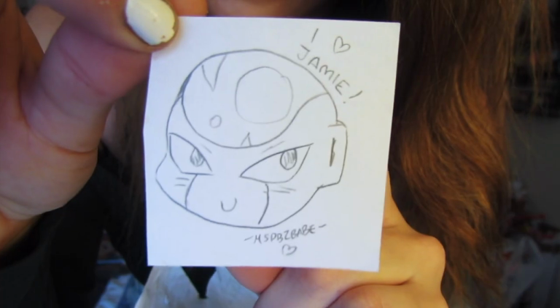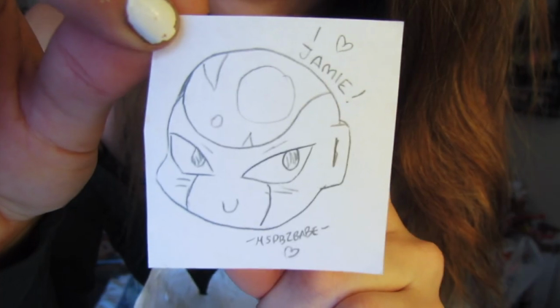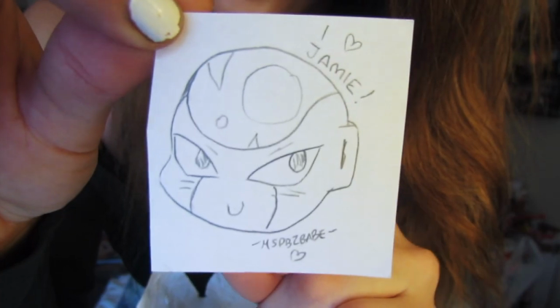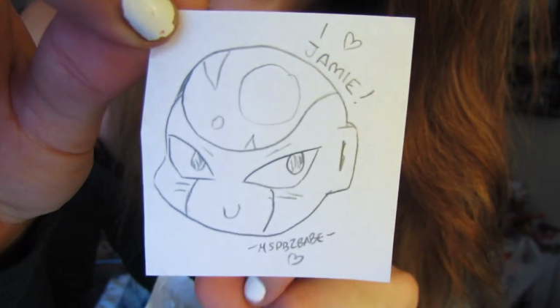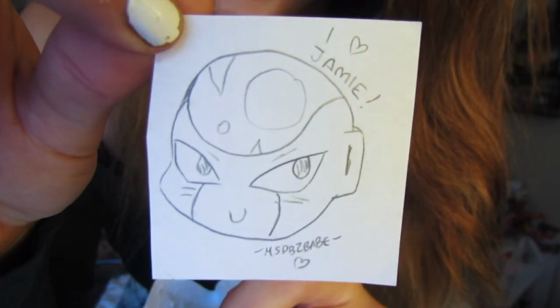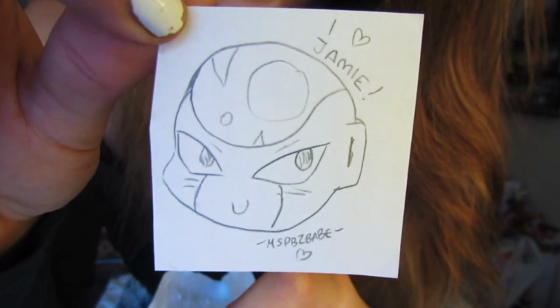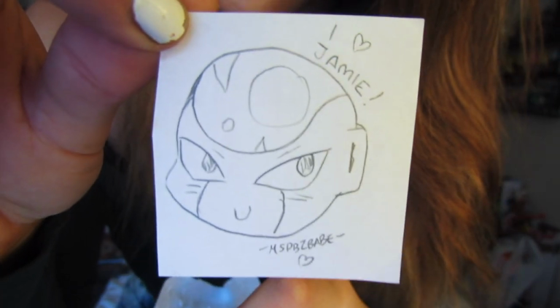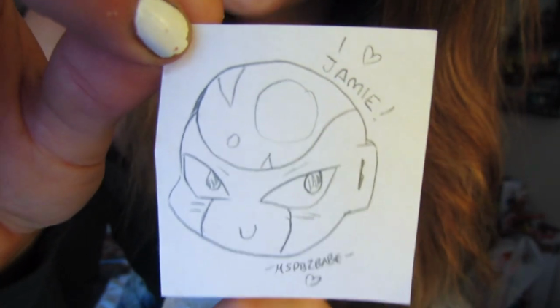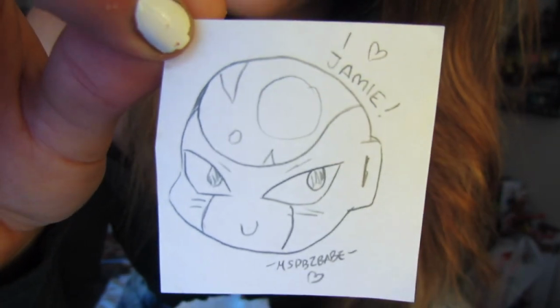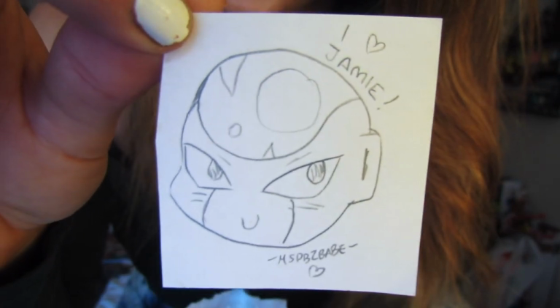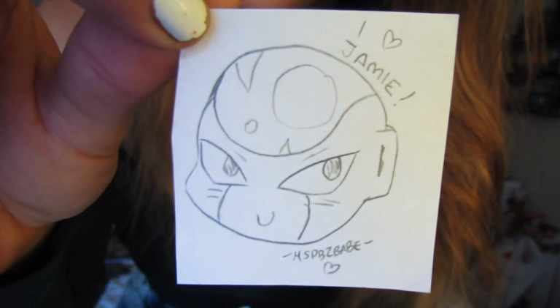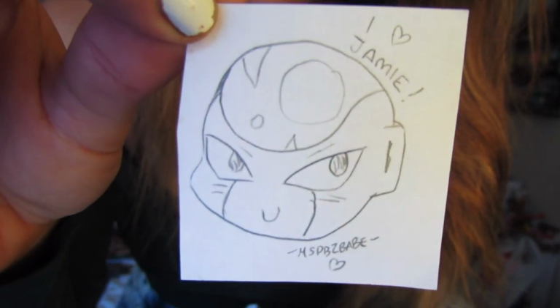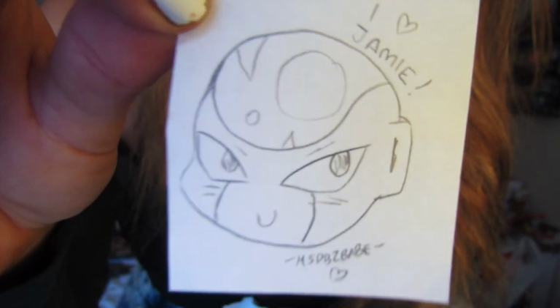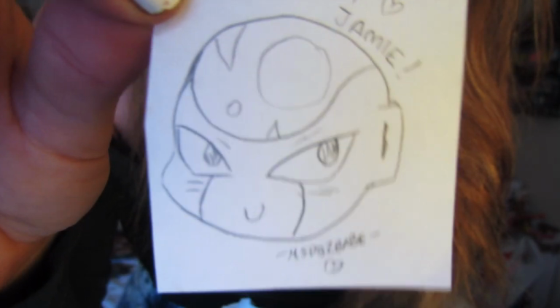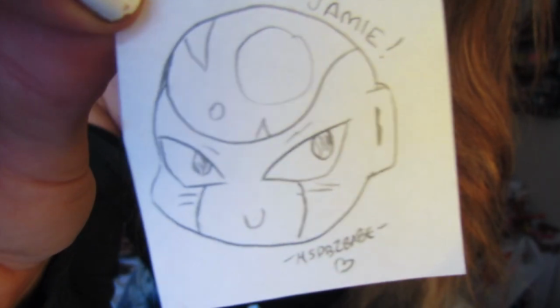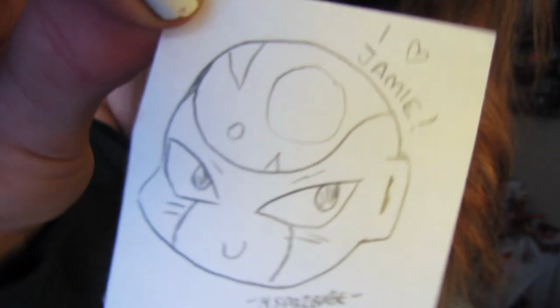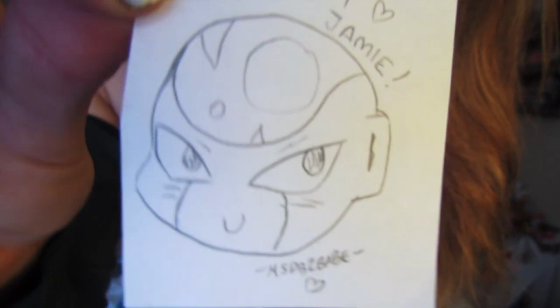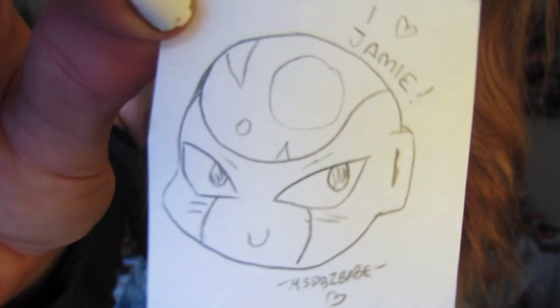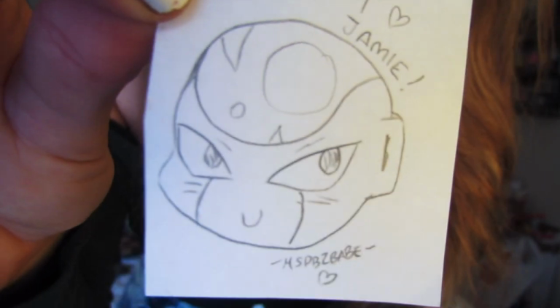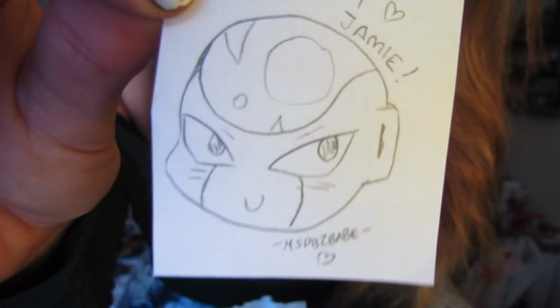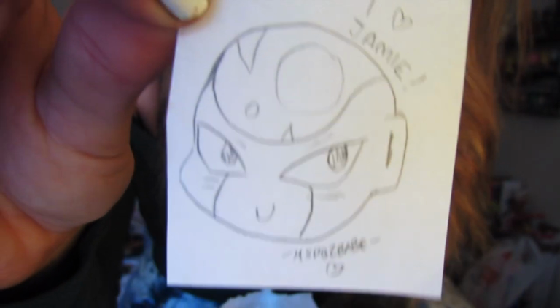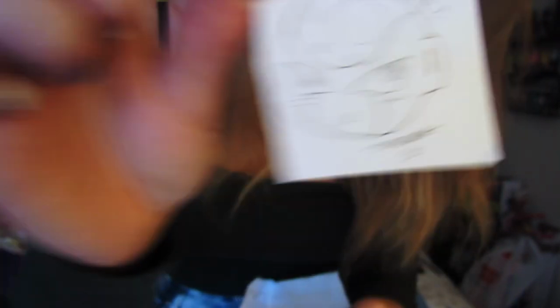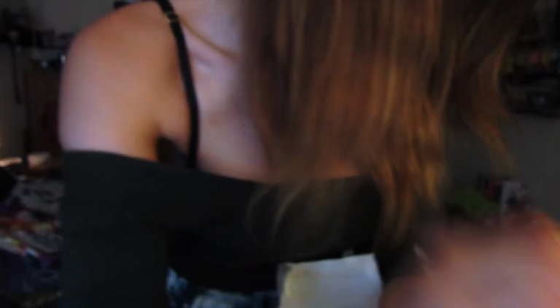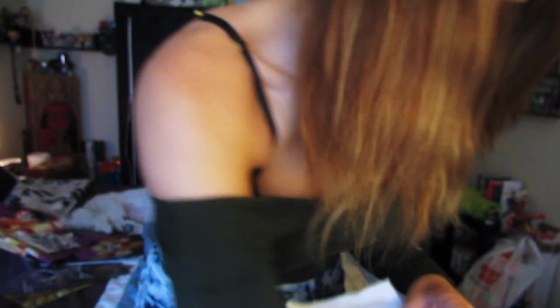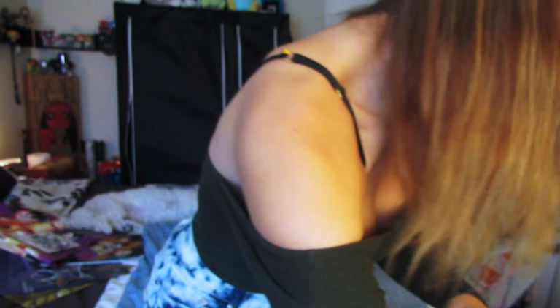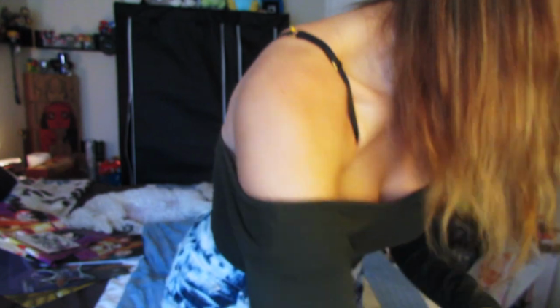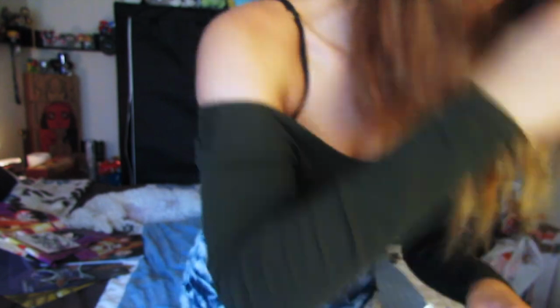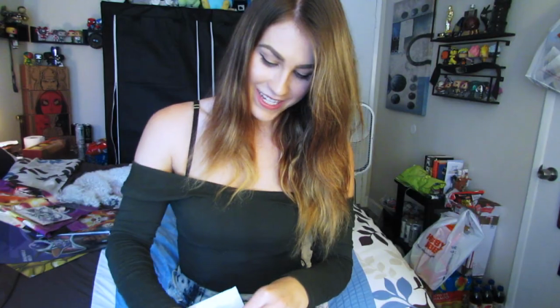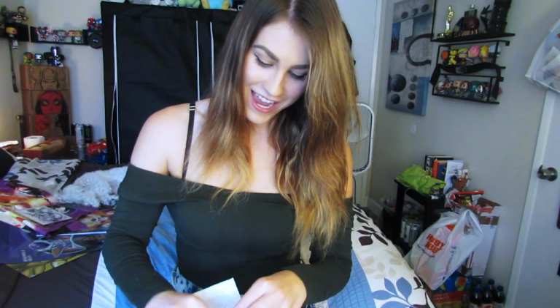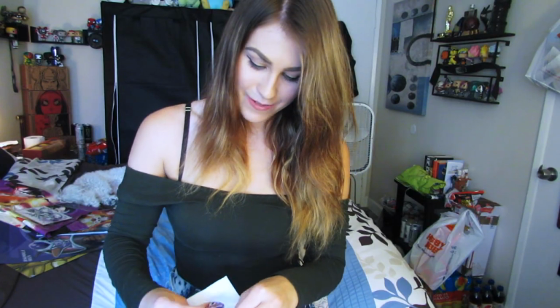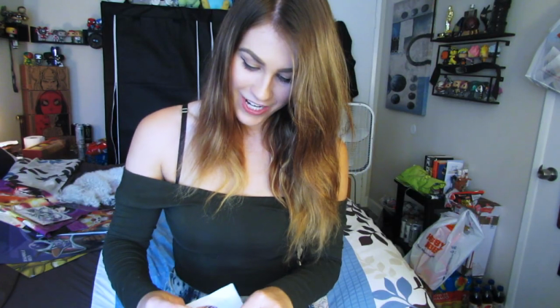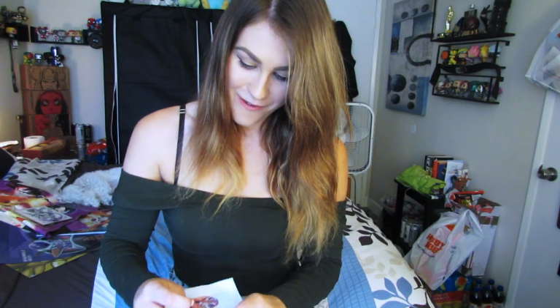Oh, she drew me a little picture! It says 'I heart Jamie' with a little Frieza on it — it's so cute! Oh my gosh, Maria!